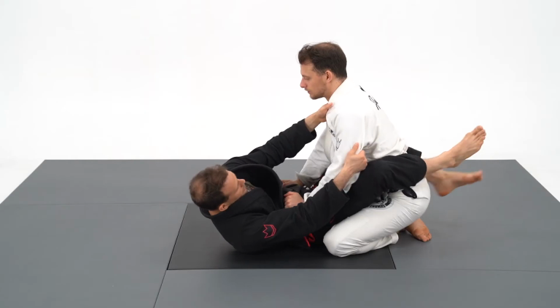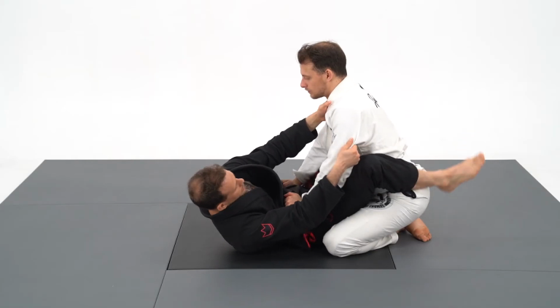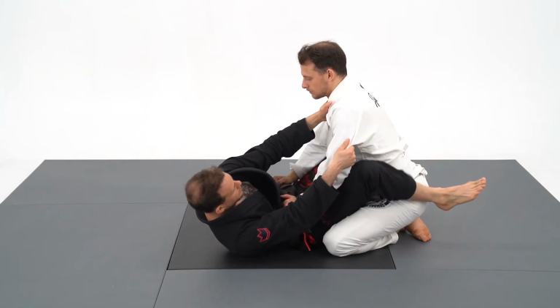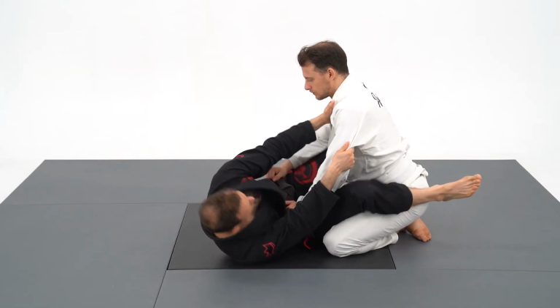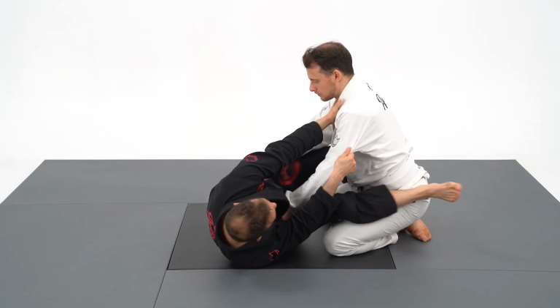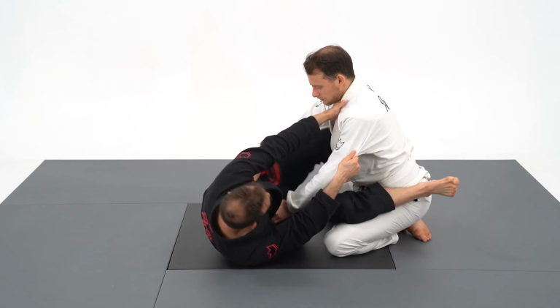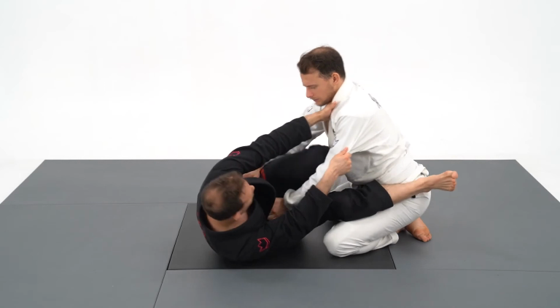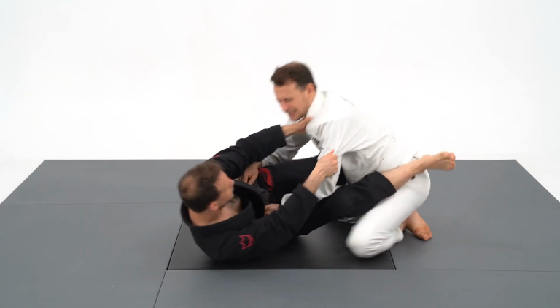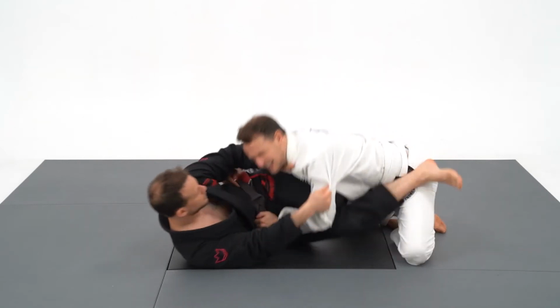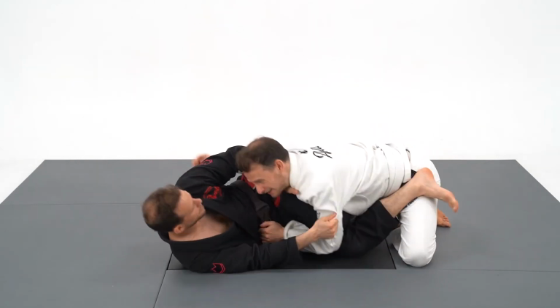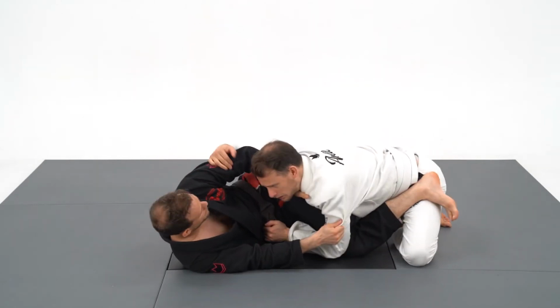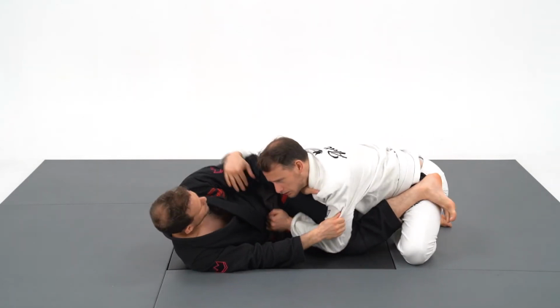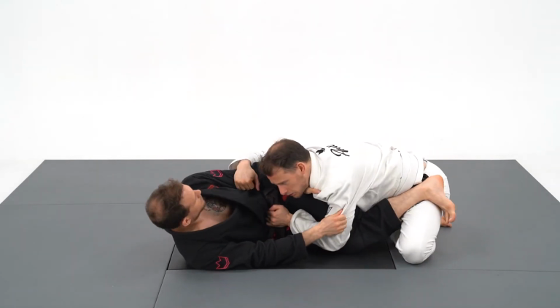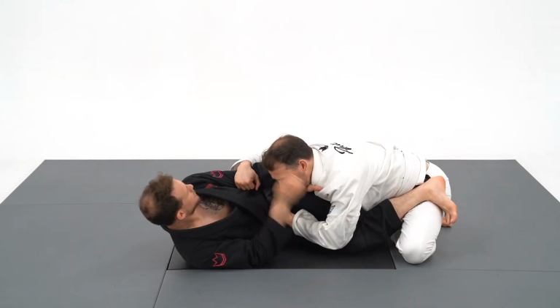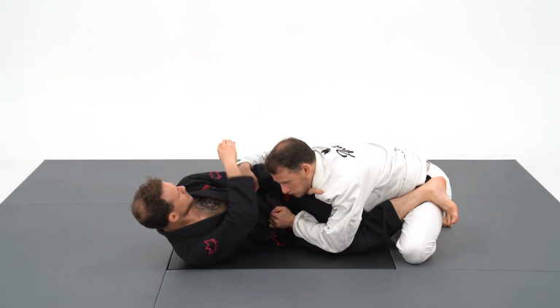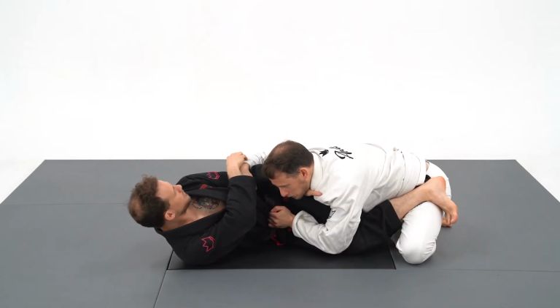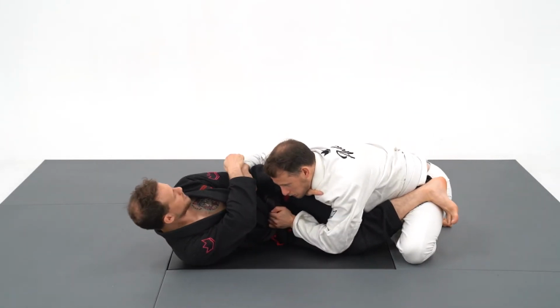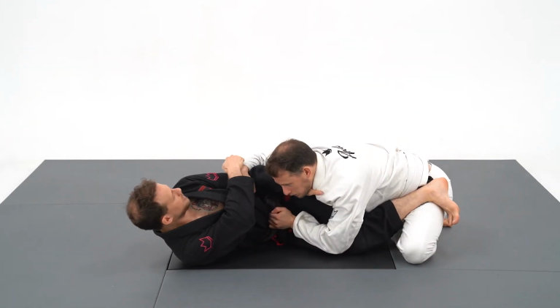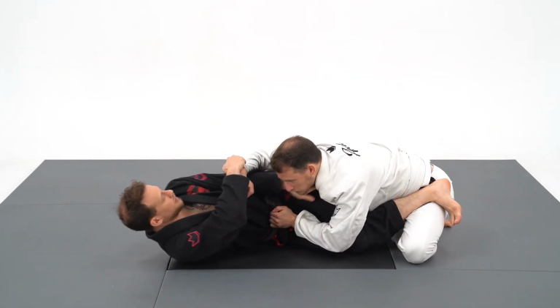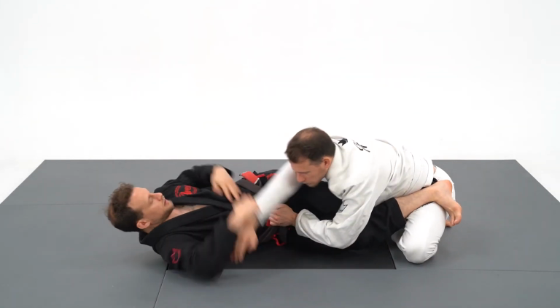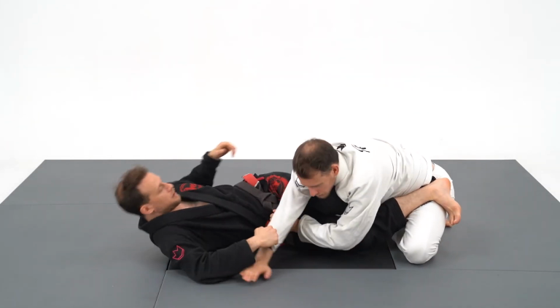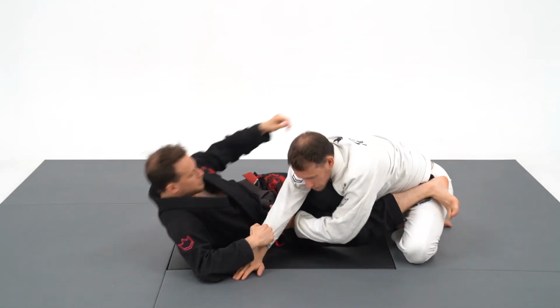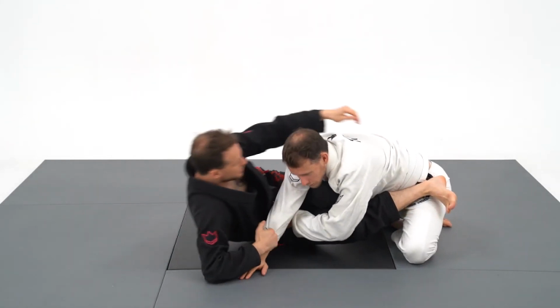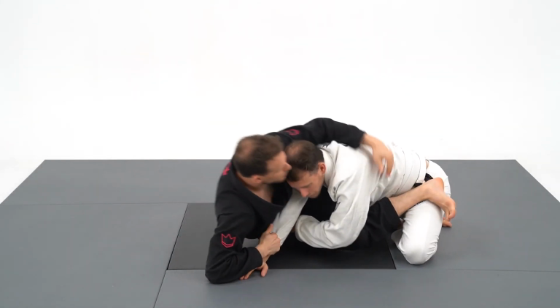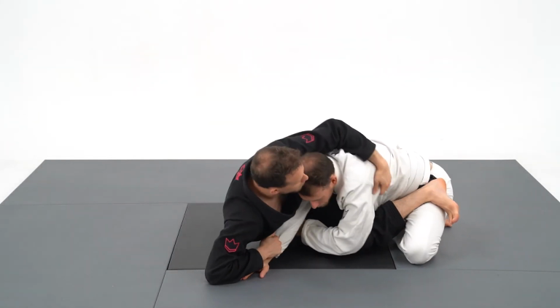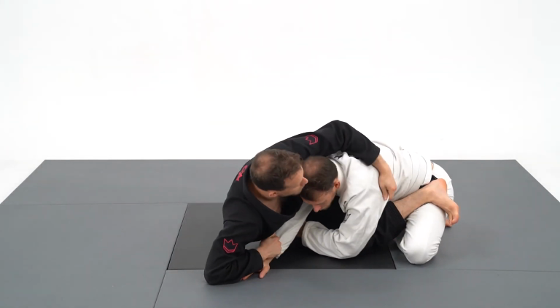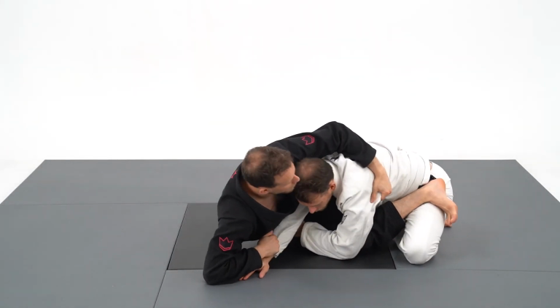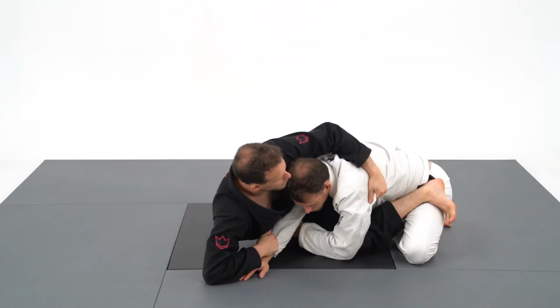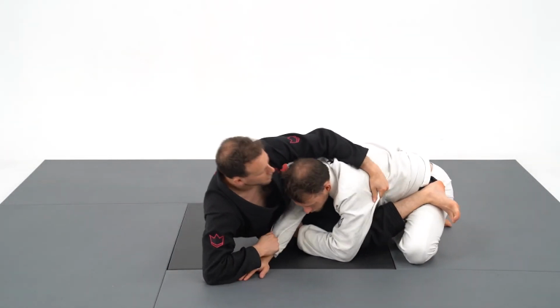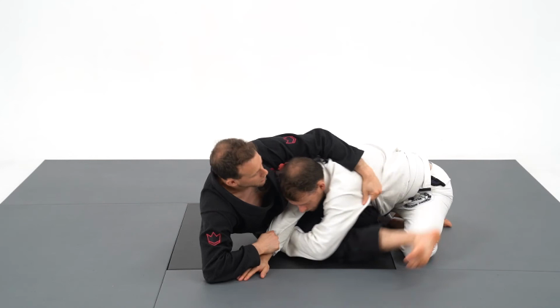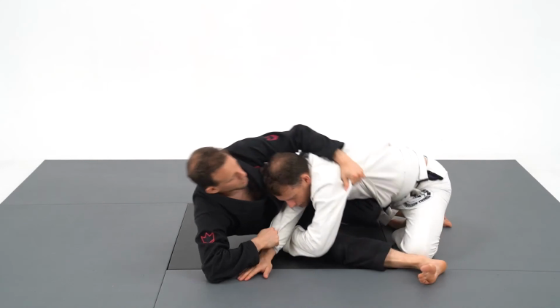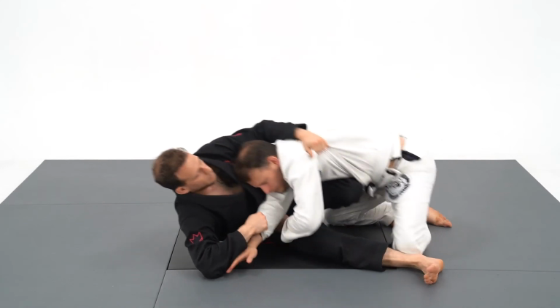This sweep done in real time in sparring will be one of the most surprising sweeps you can do to your partners.